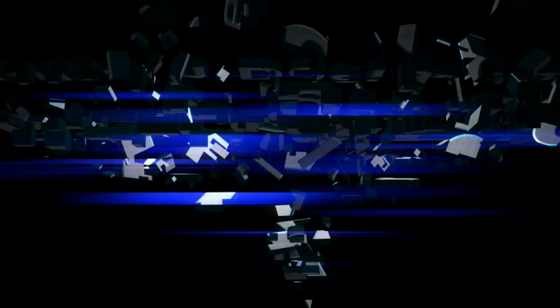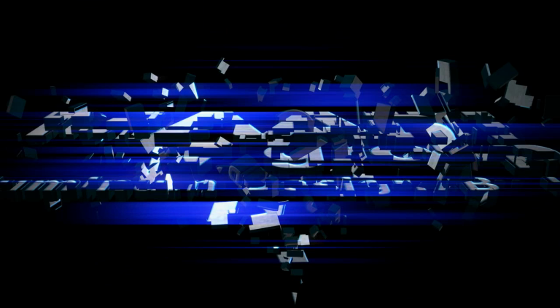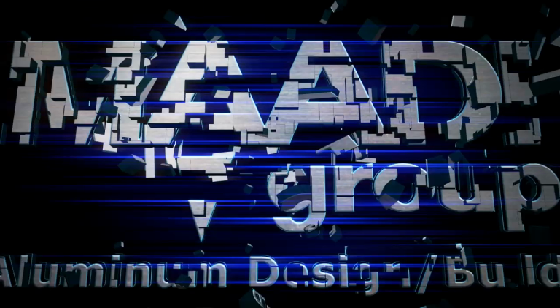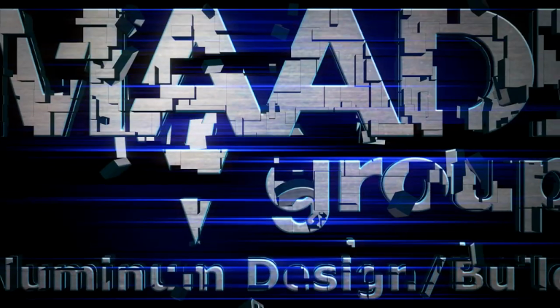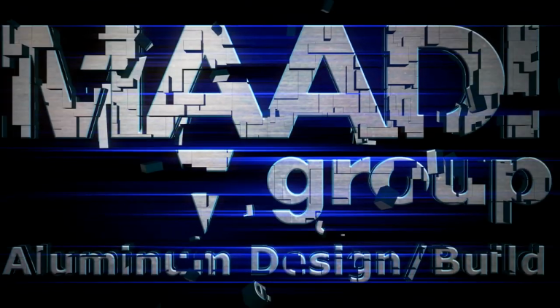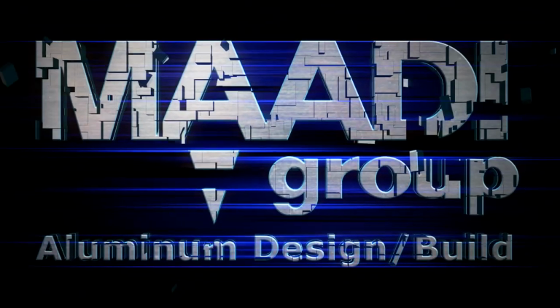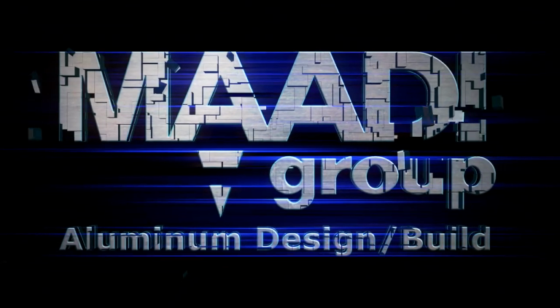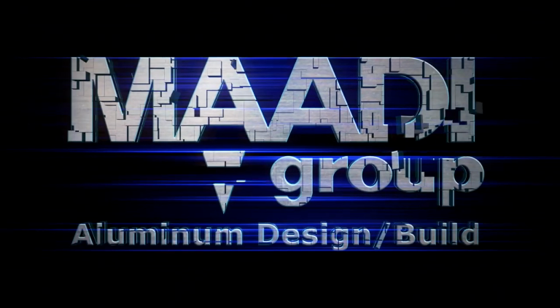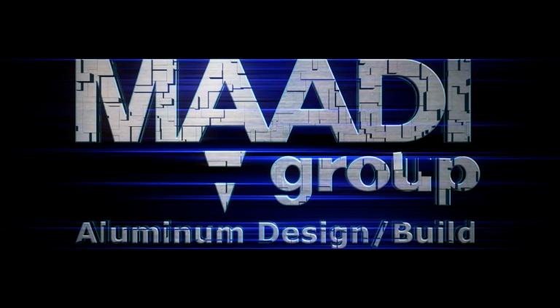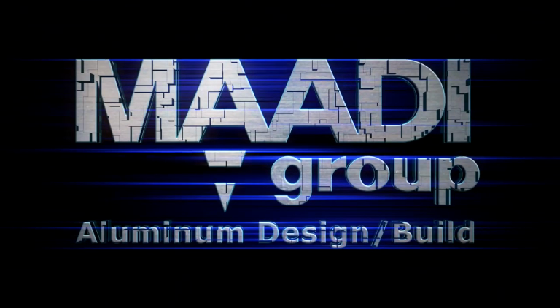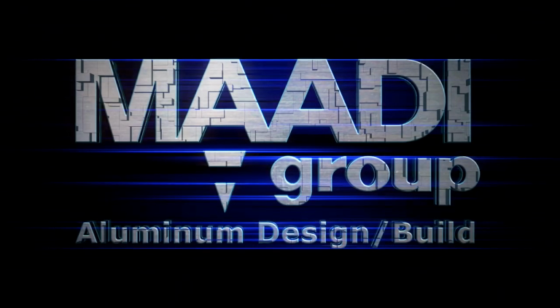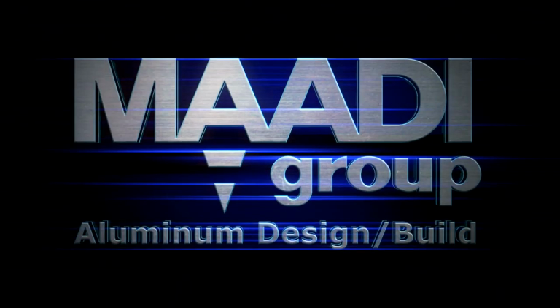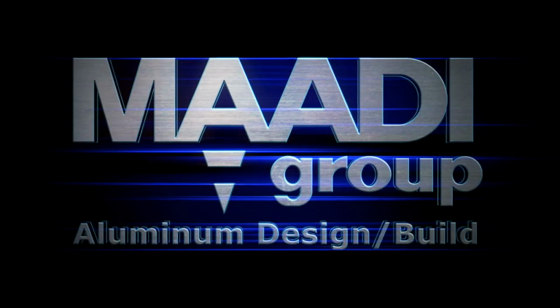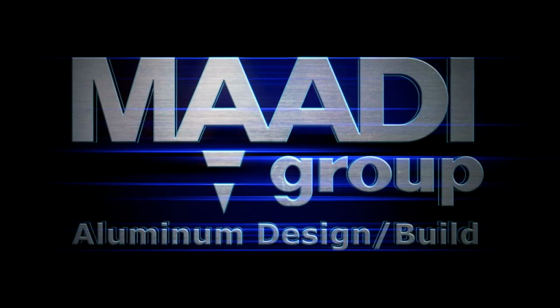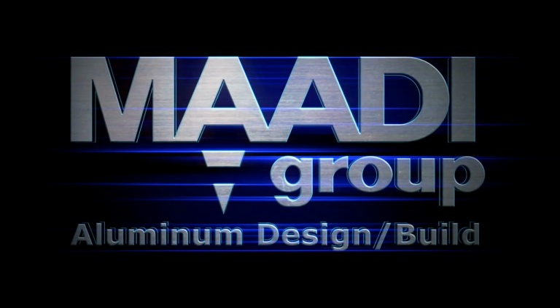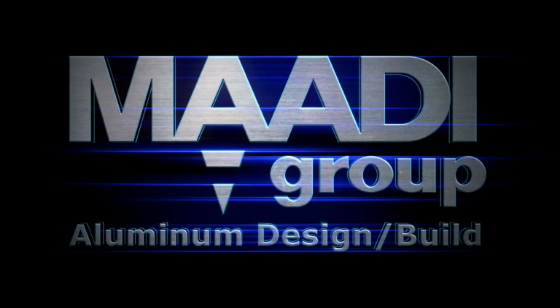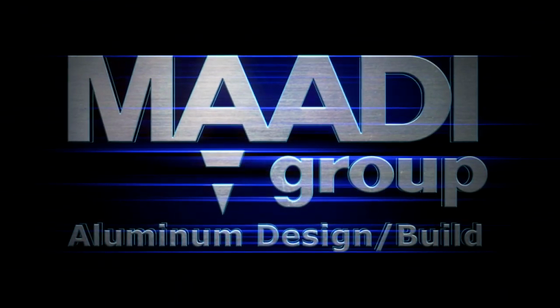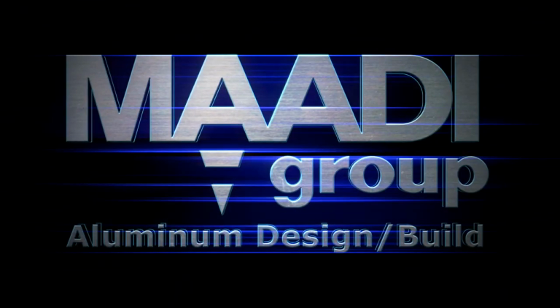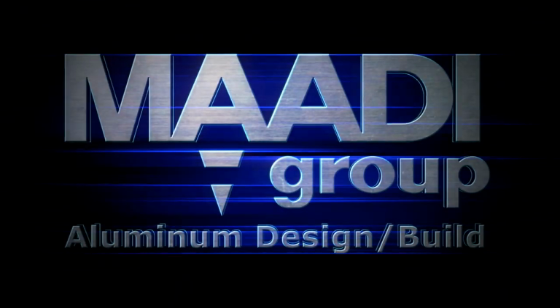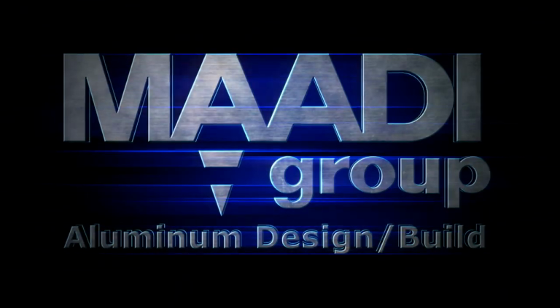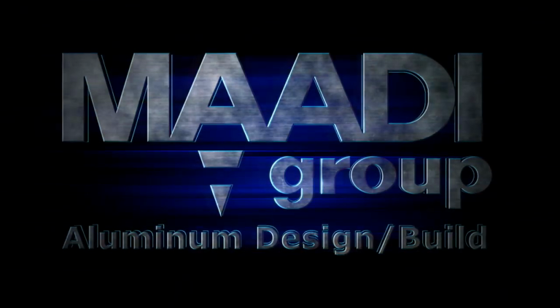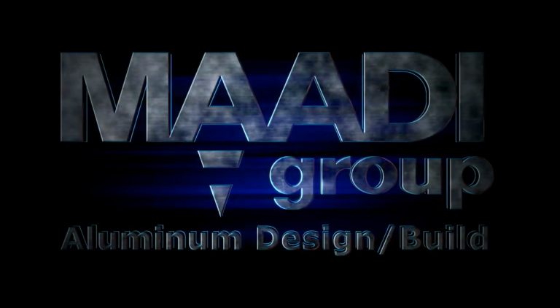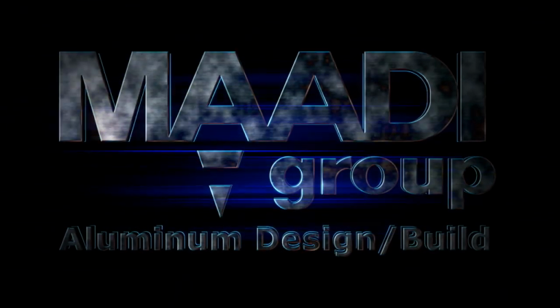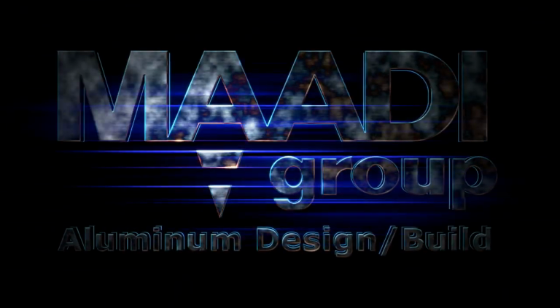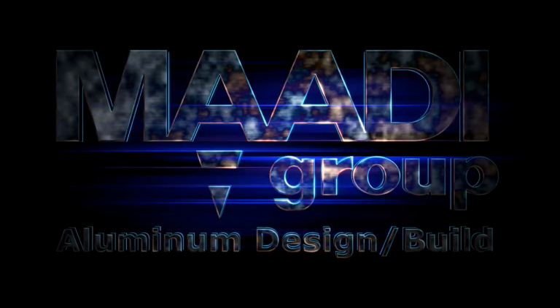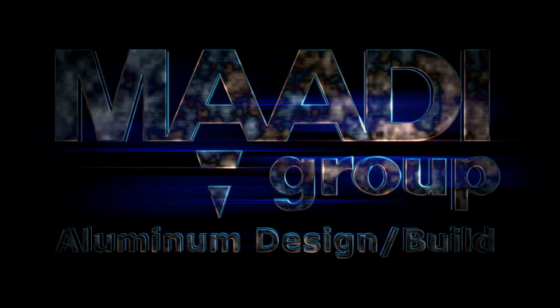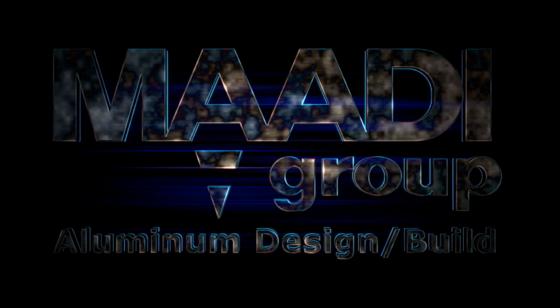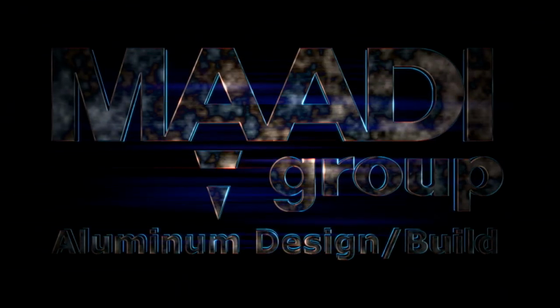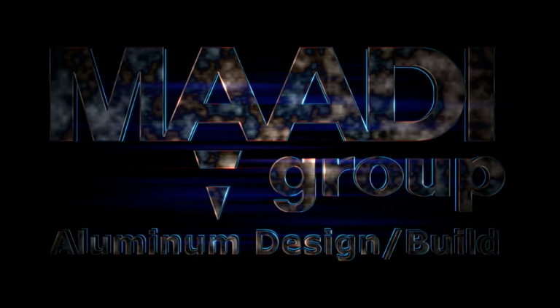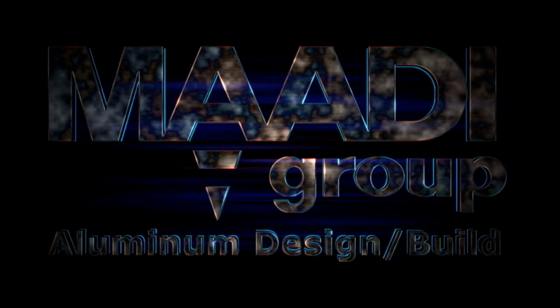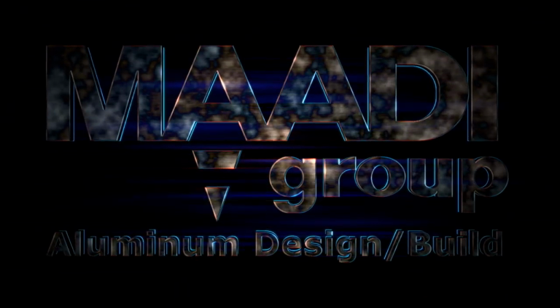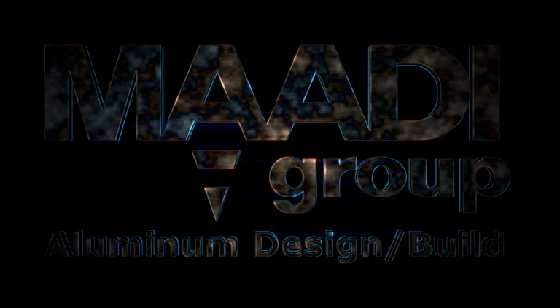MatiGroup: the experts in aluminum bridge design and build.